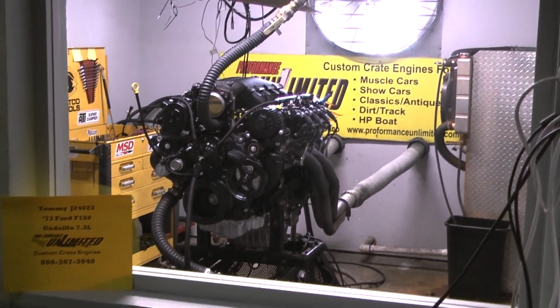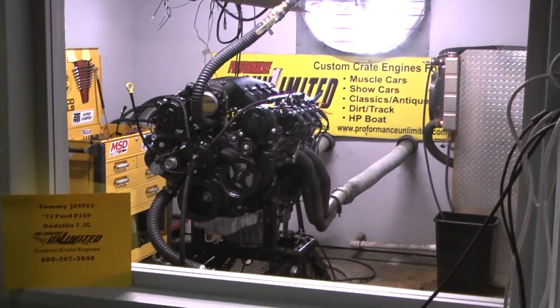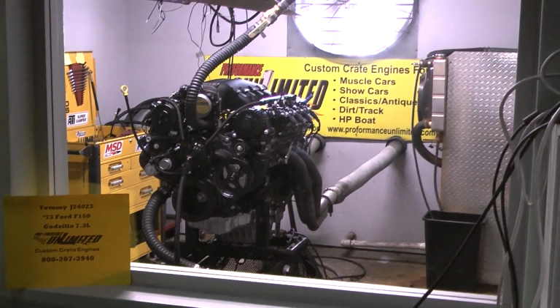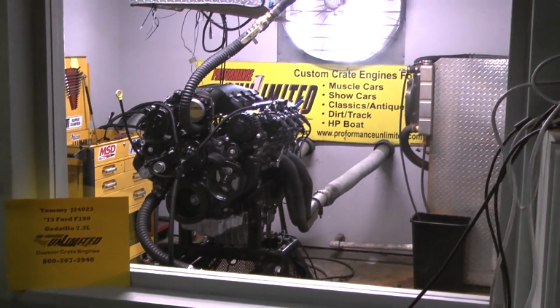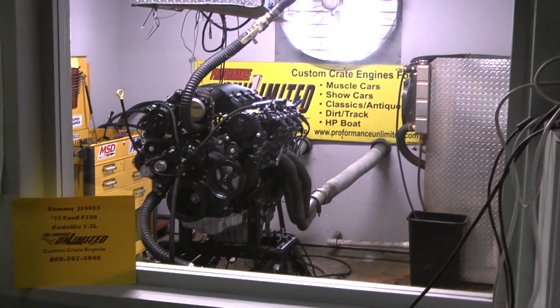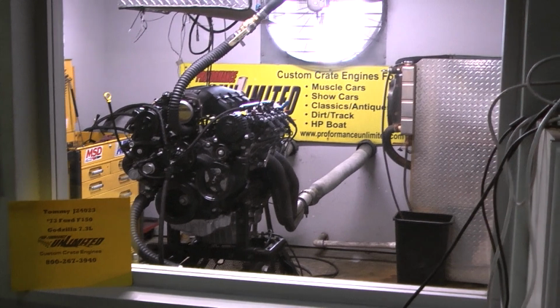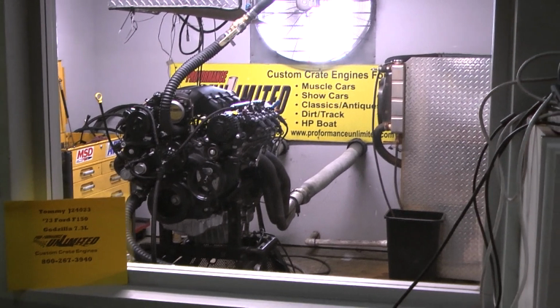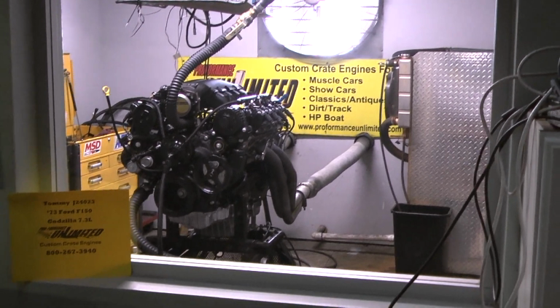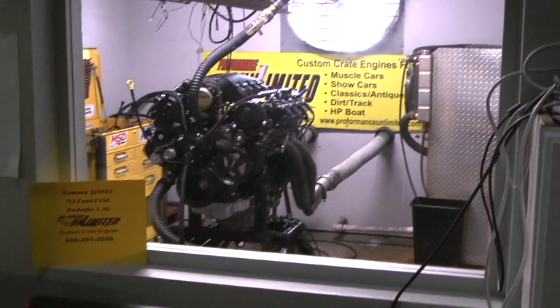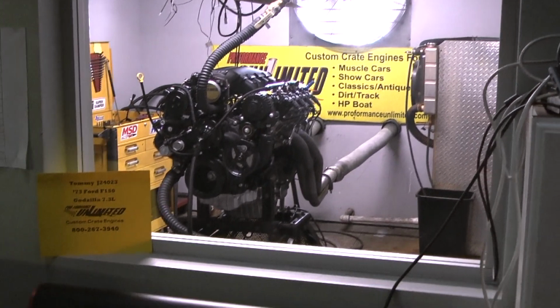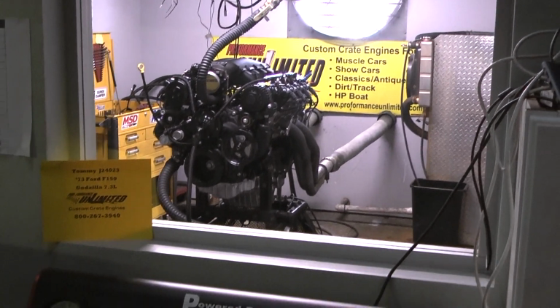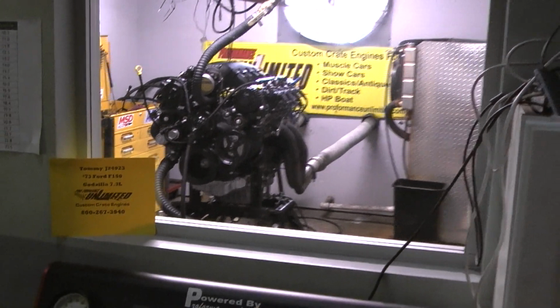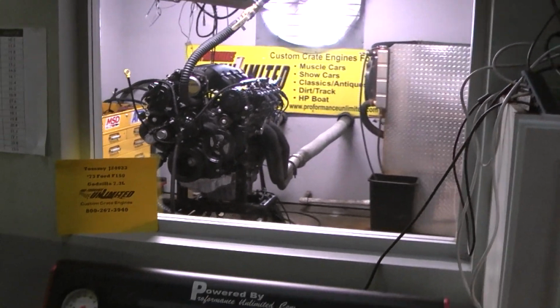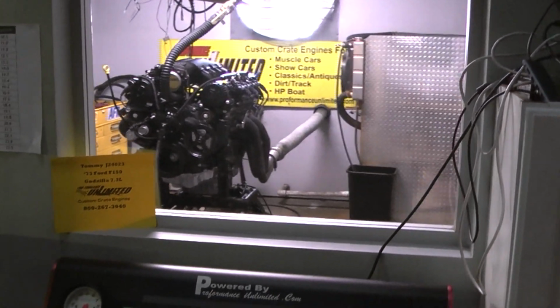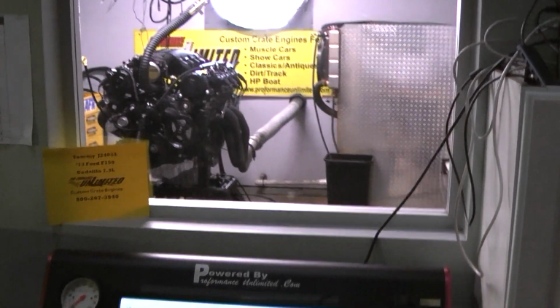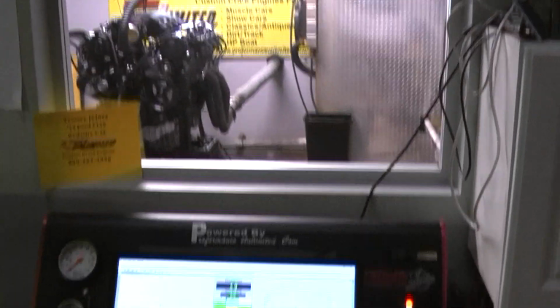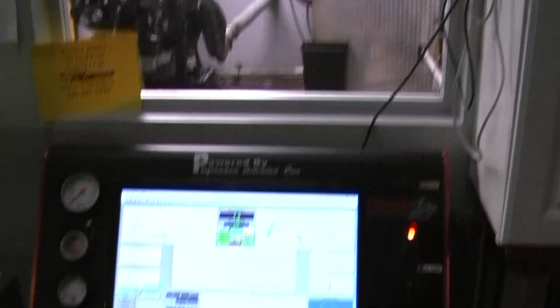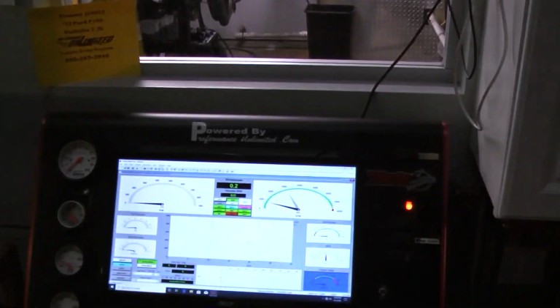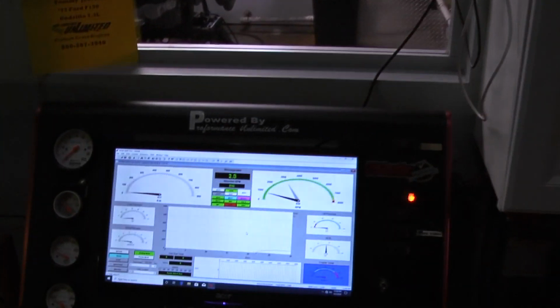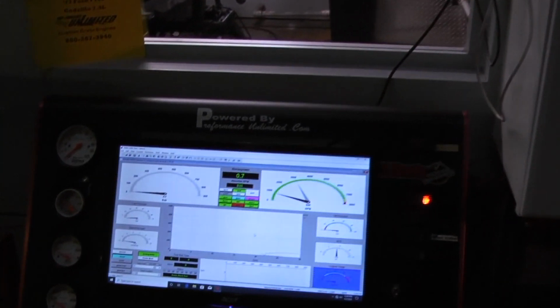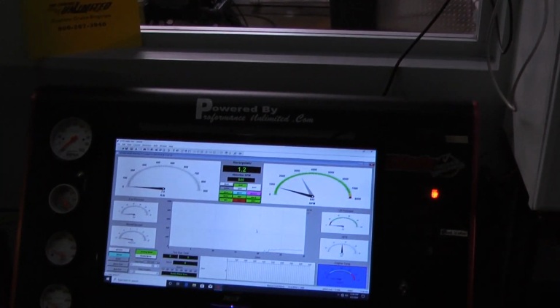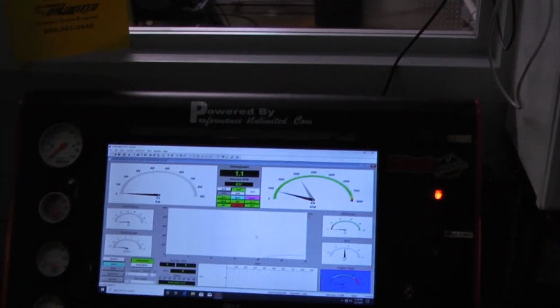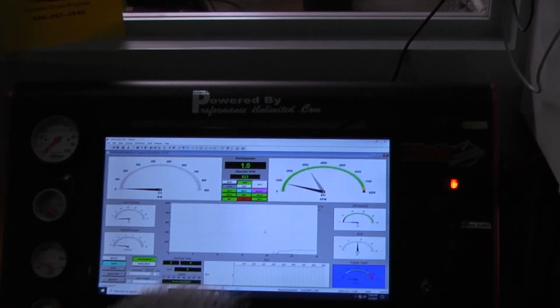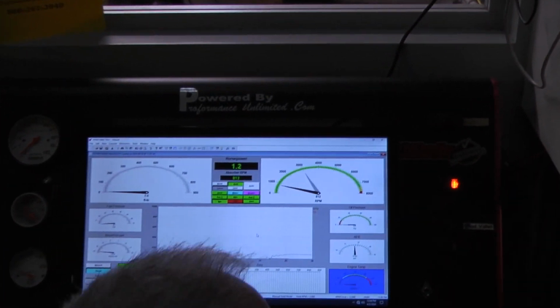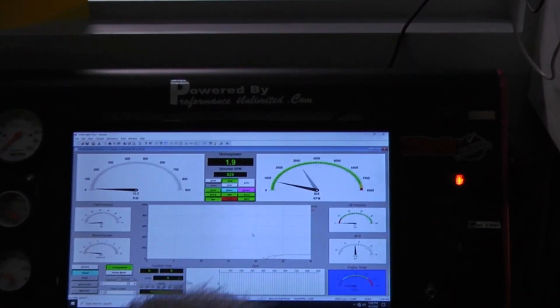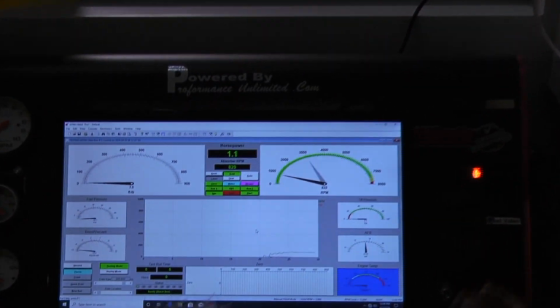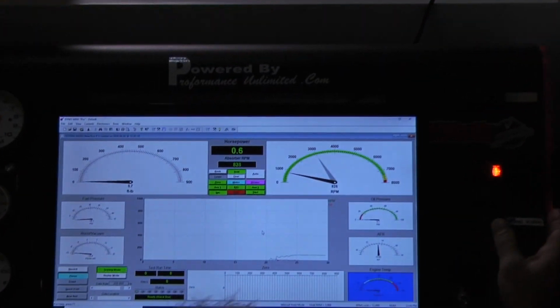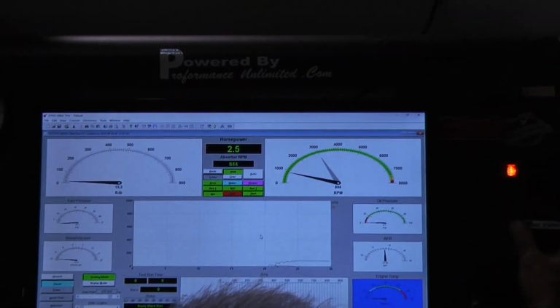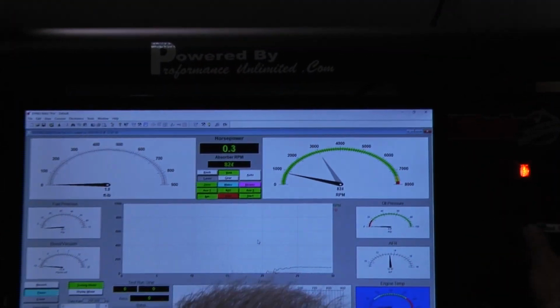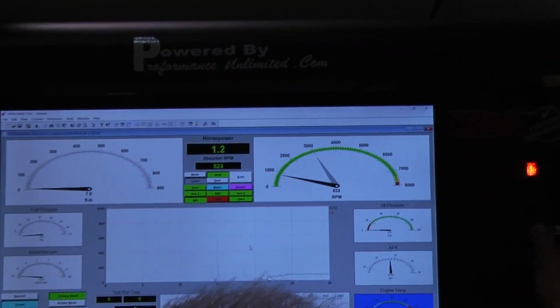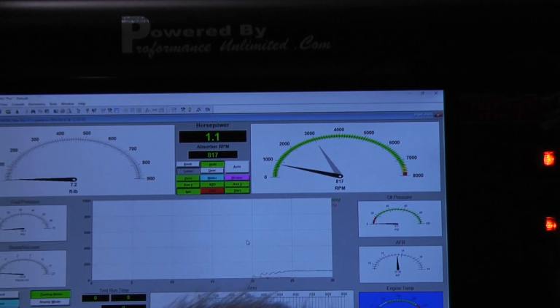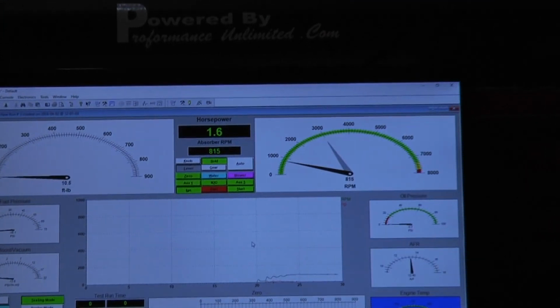Right, old beautiful. Oil pressure is great on that side. Temperature and all that looks good. Let's fire this thing as well.